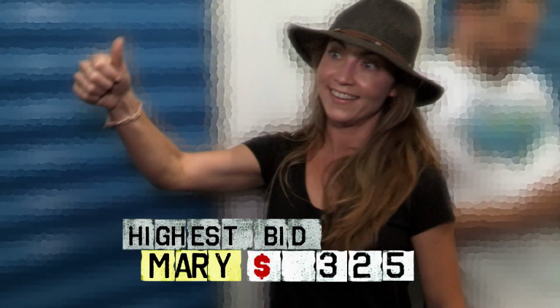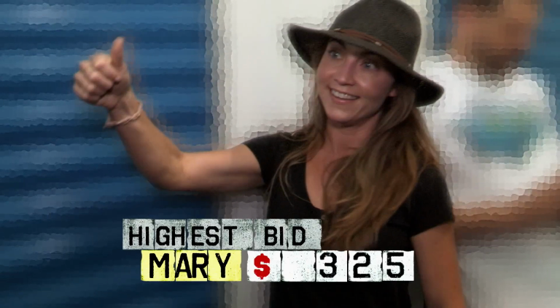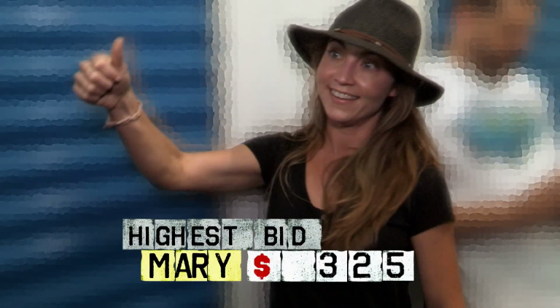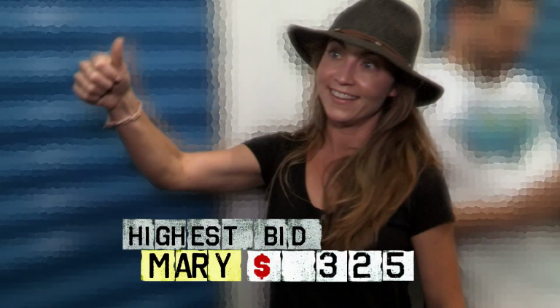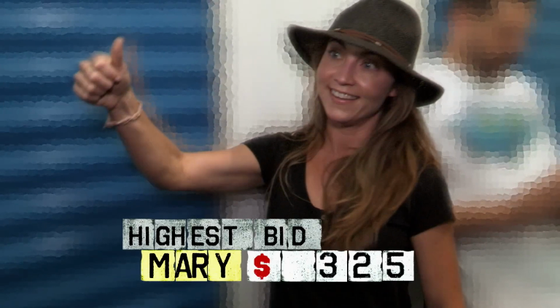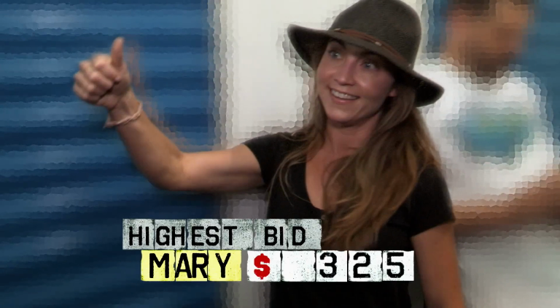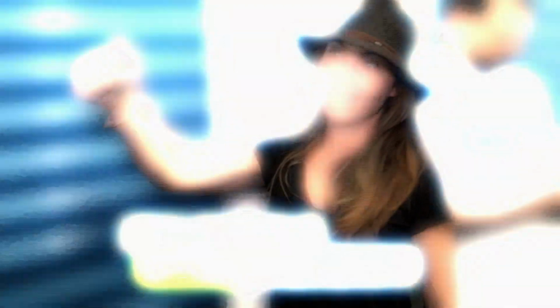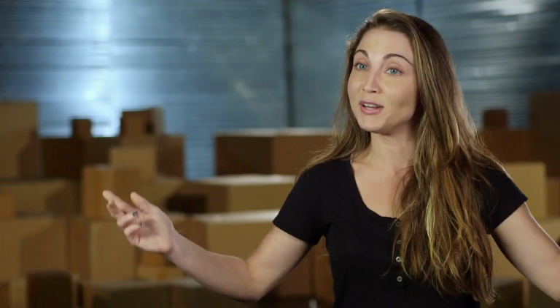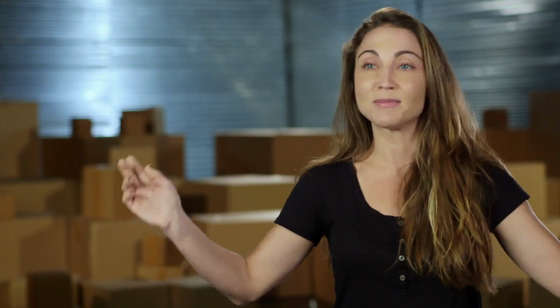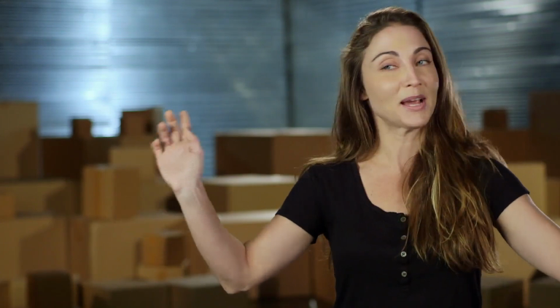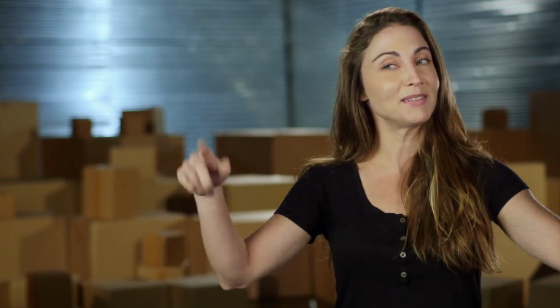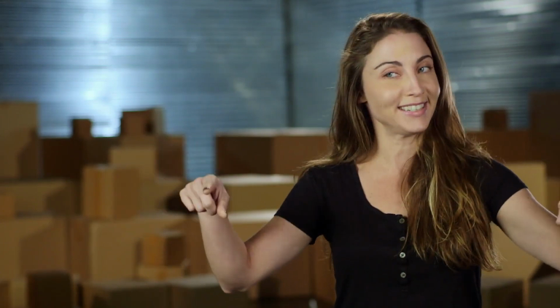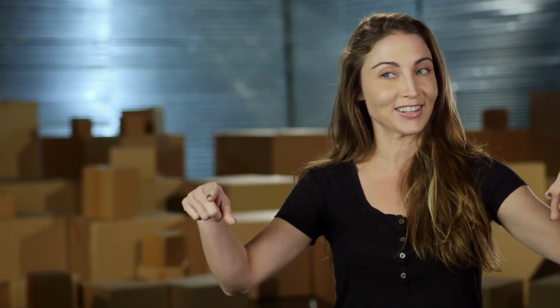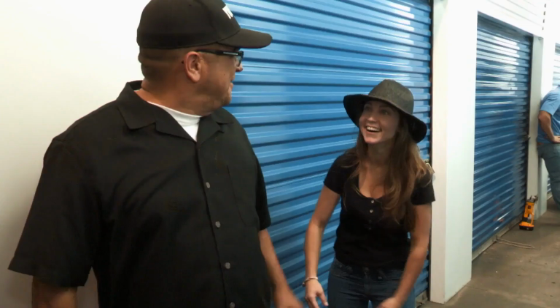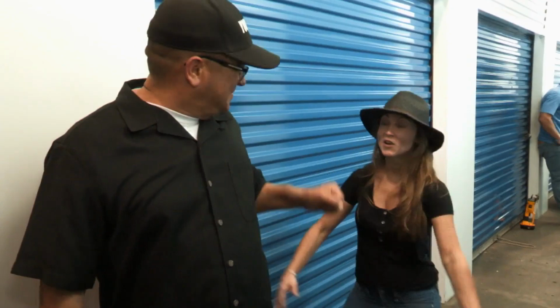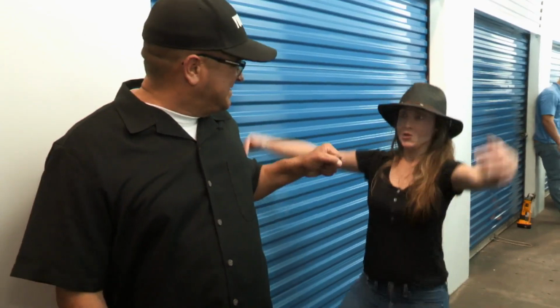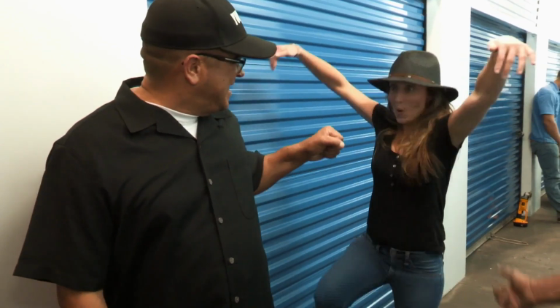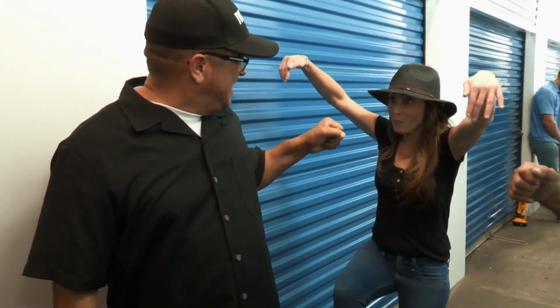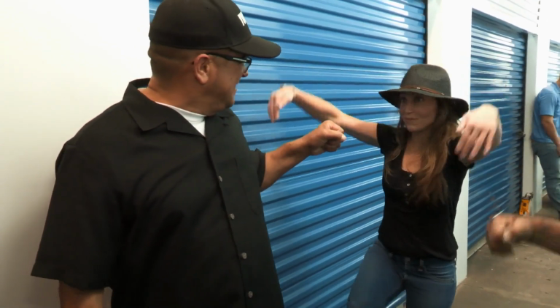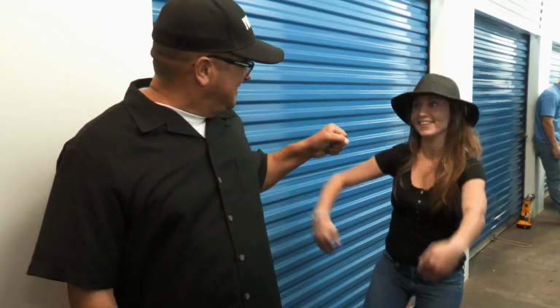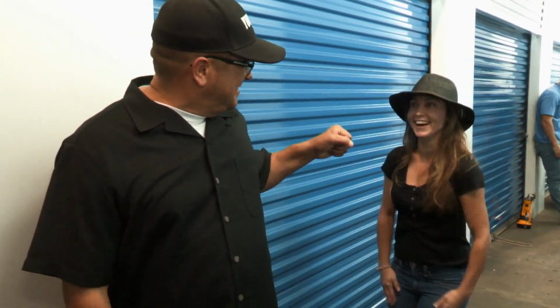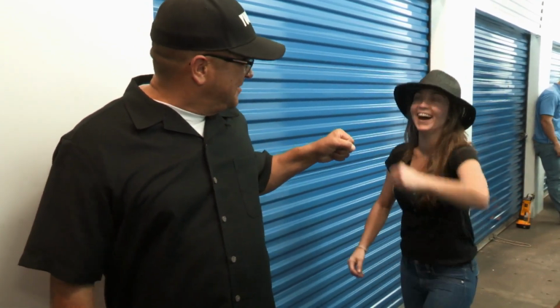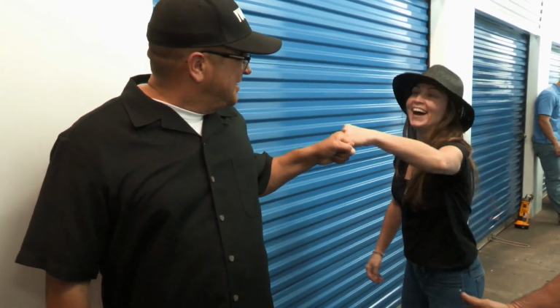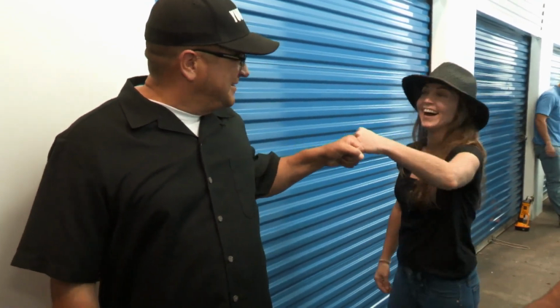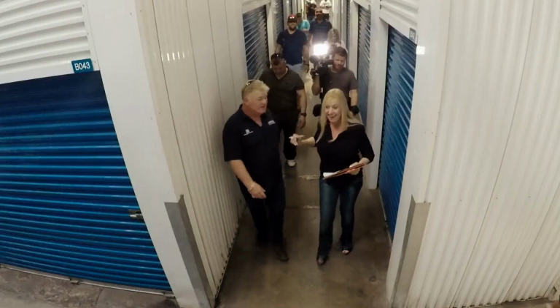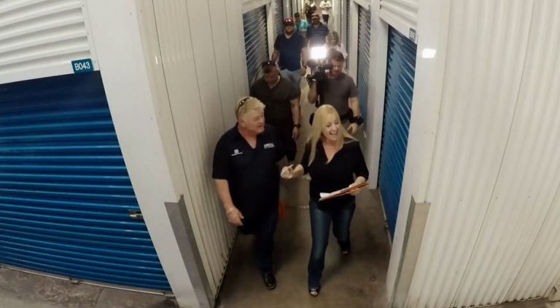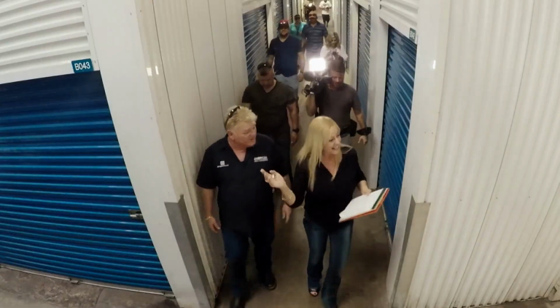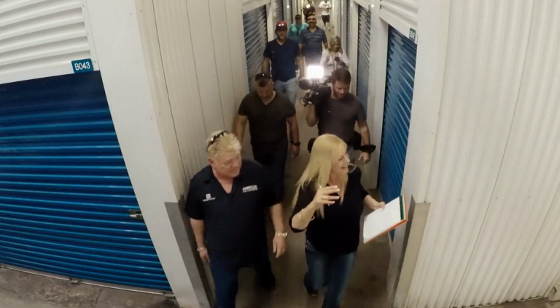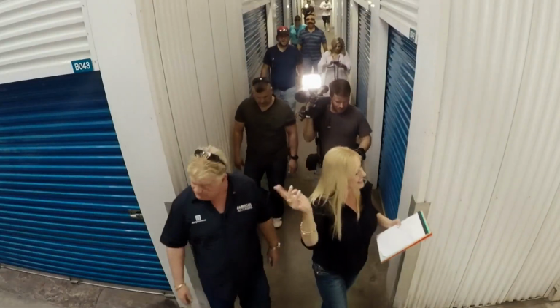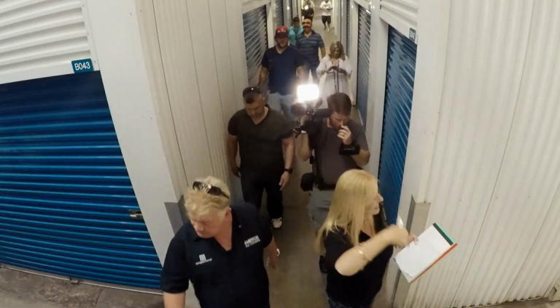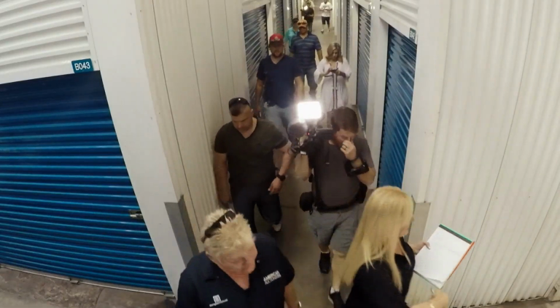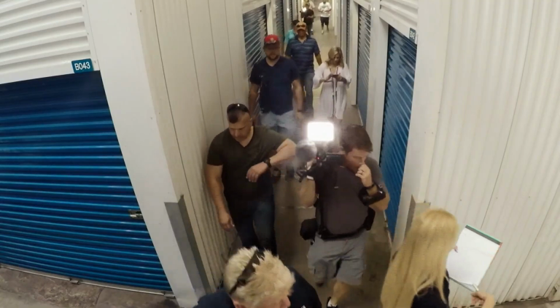Looks like the student has become the teacher. Yup. All right. This way, this way, this way, folks.